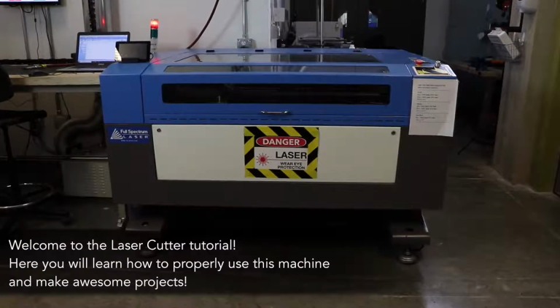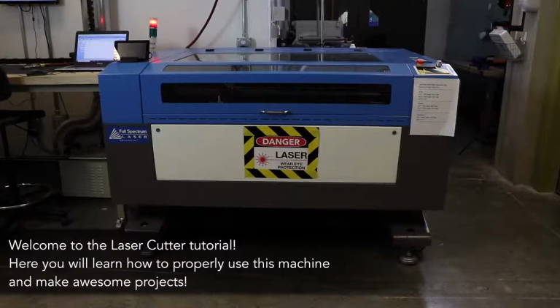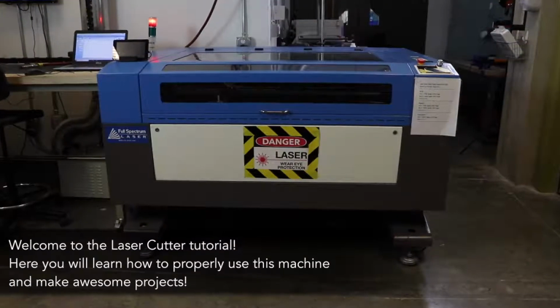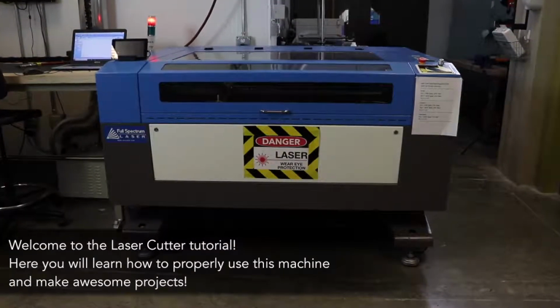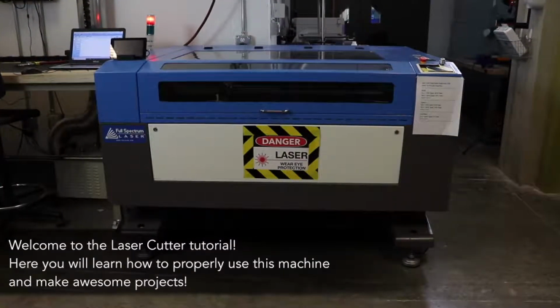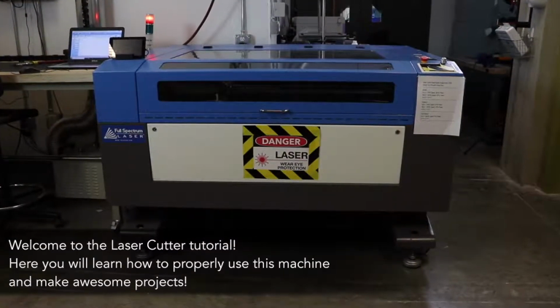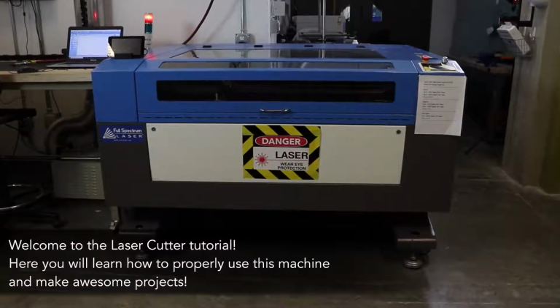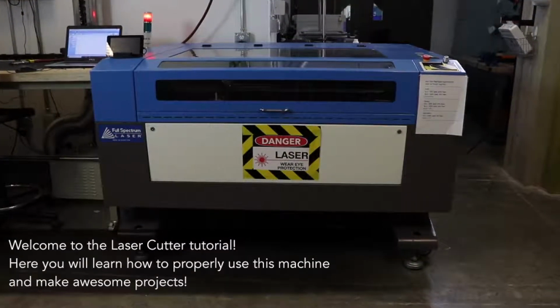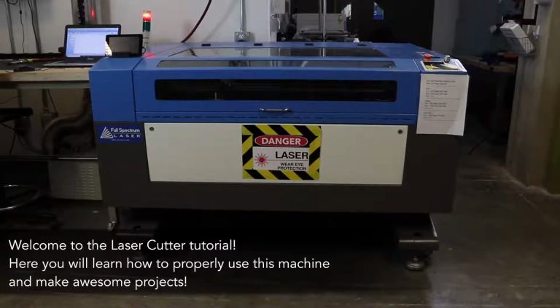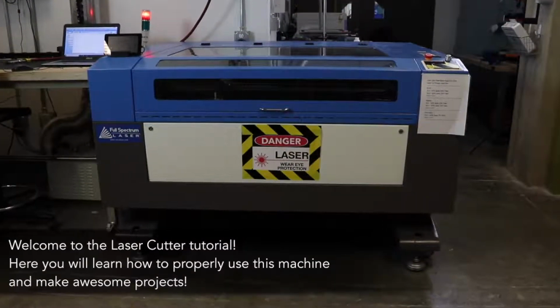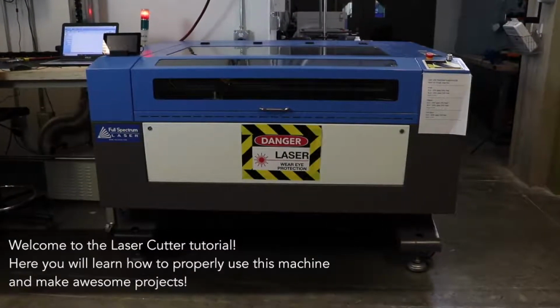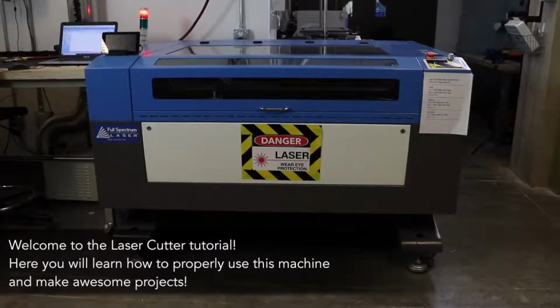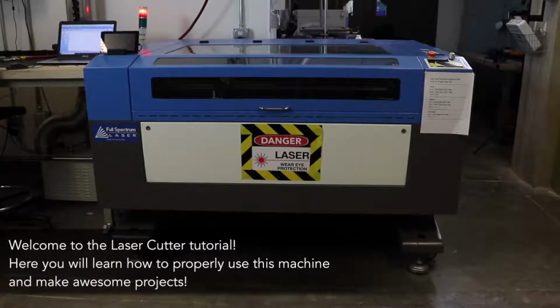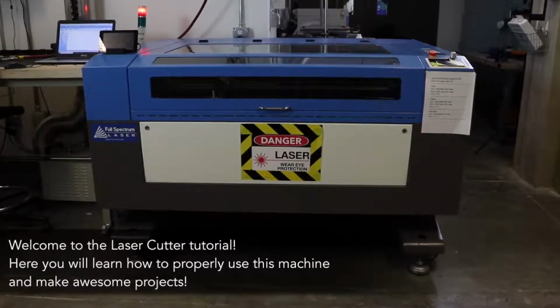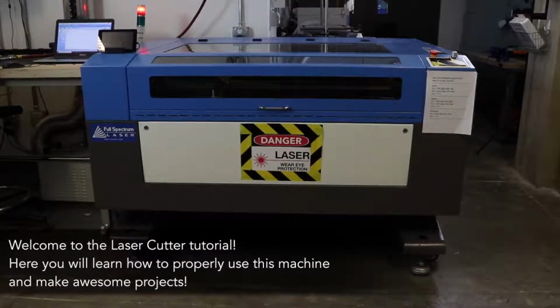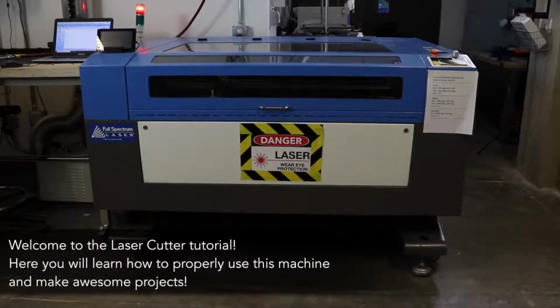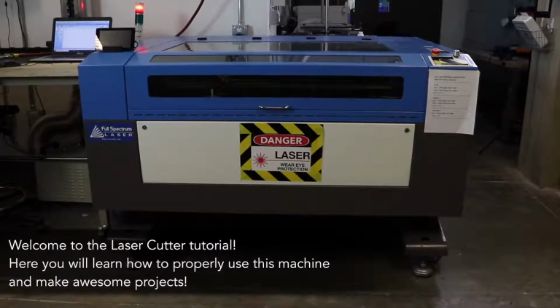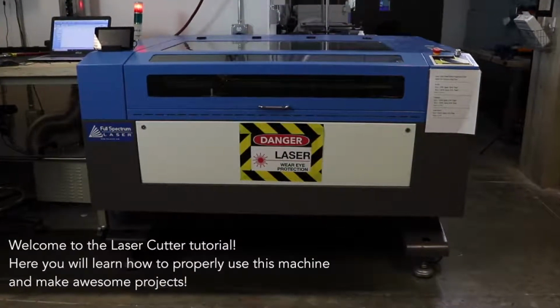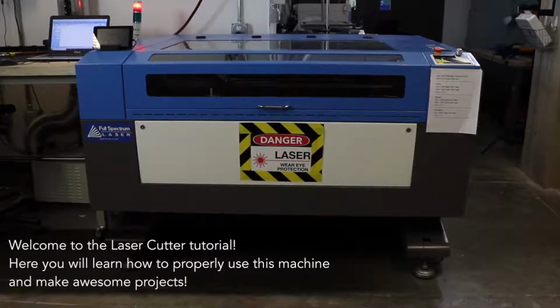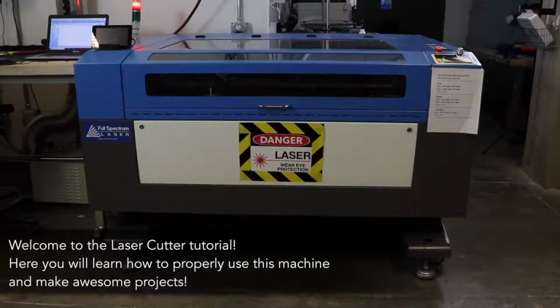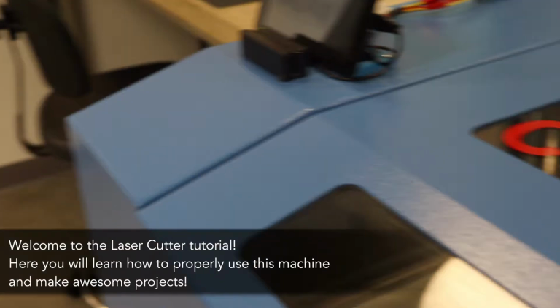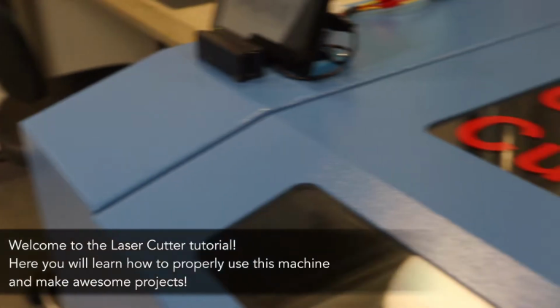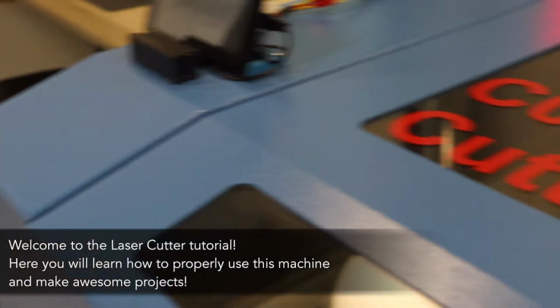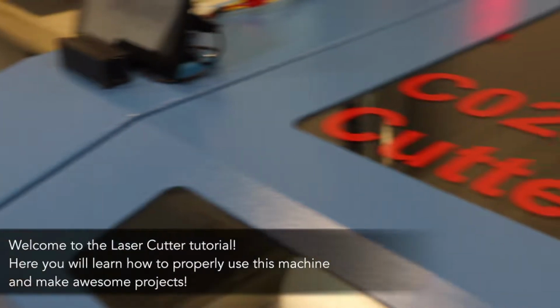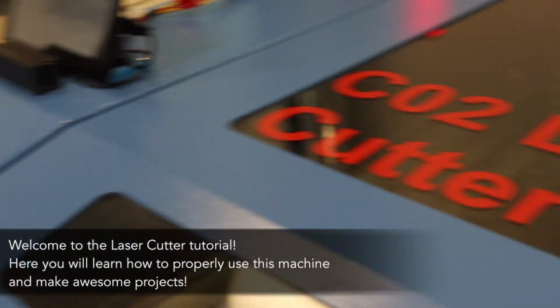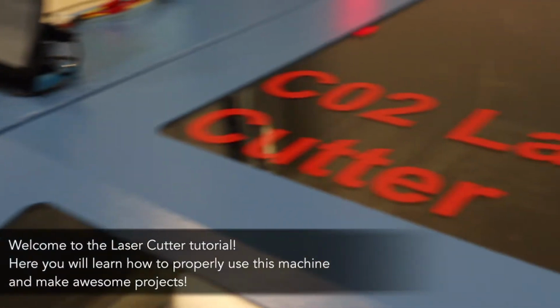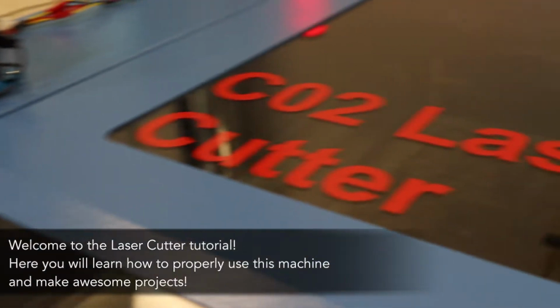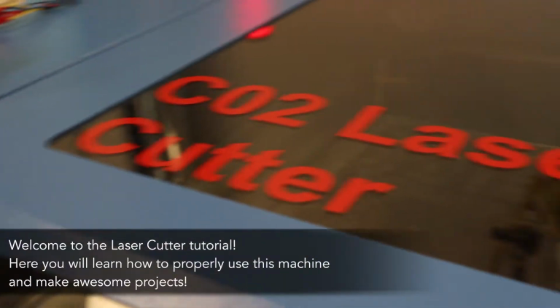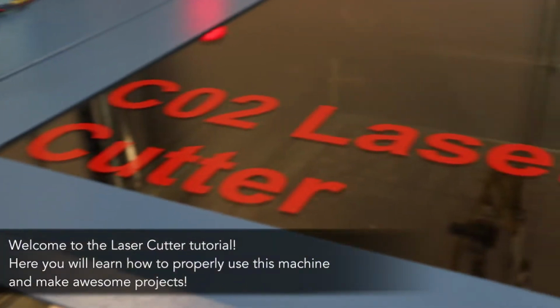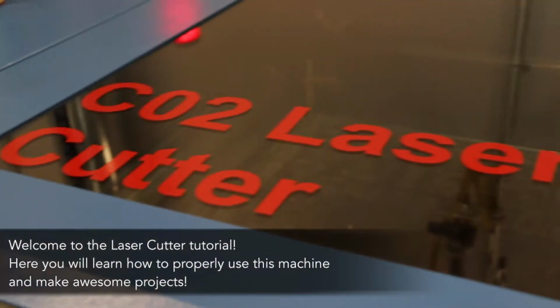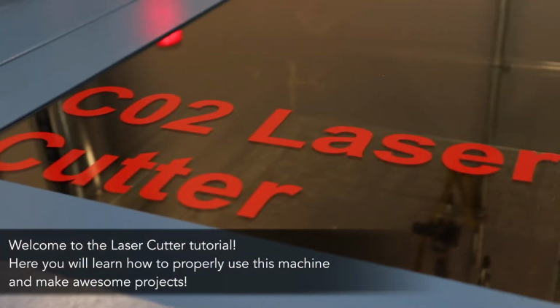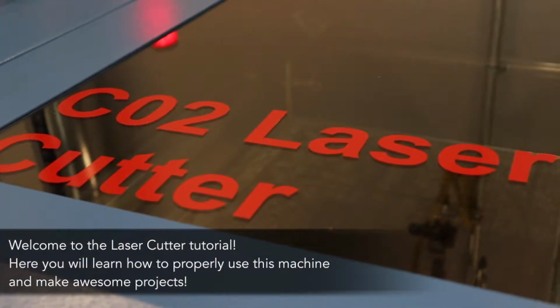Welcome to the laser cutter tutorial. Here you will learn how to properly use this machine and make awesome projects.